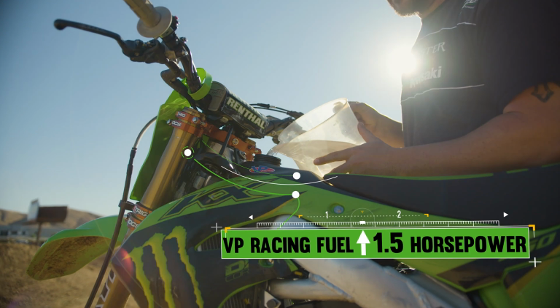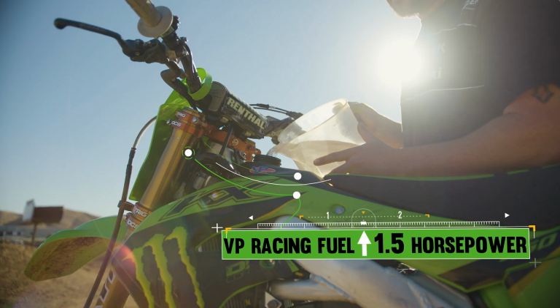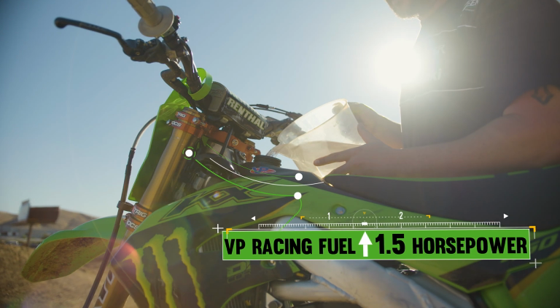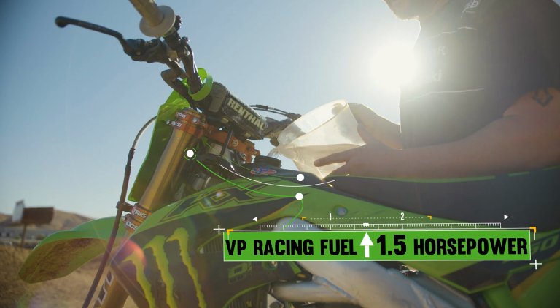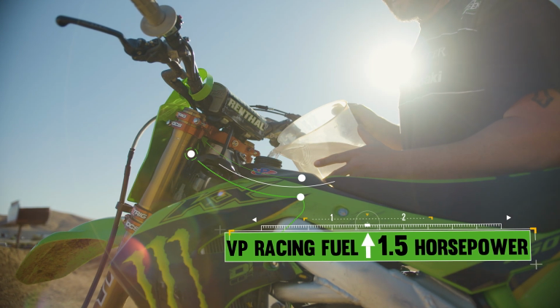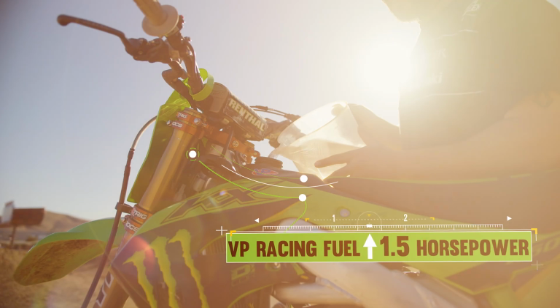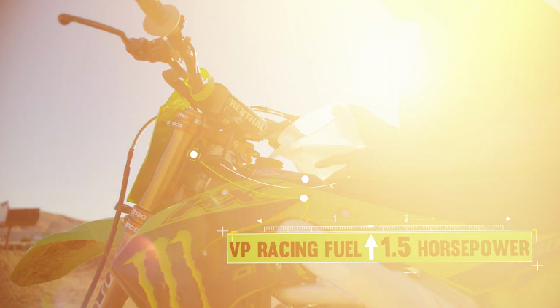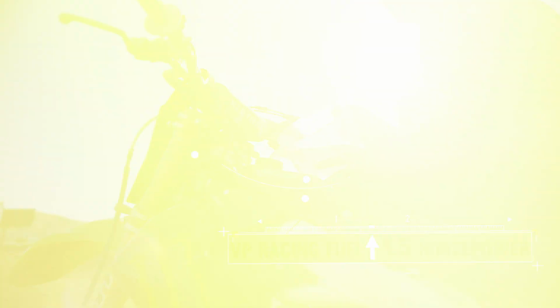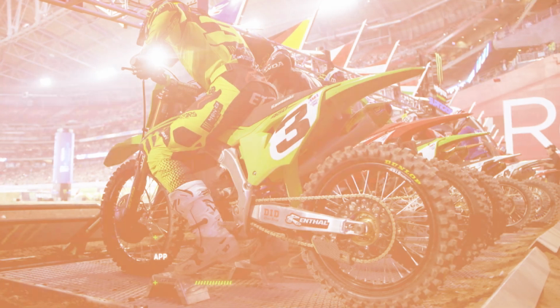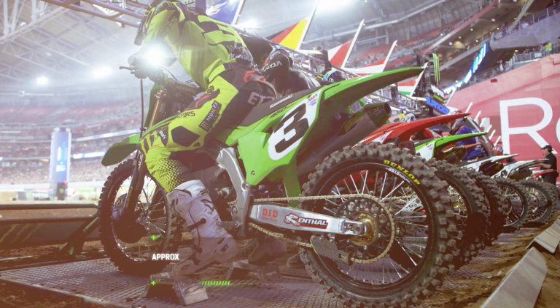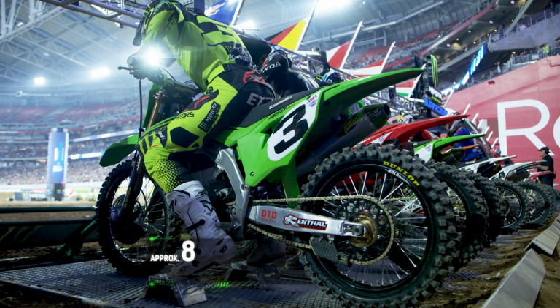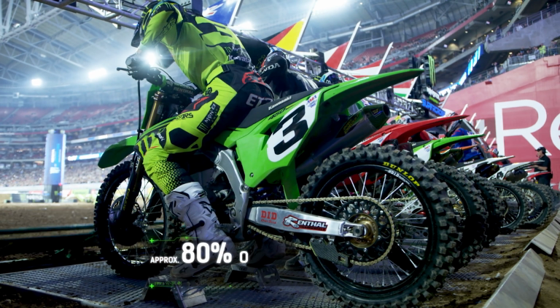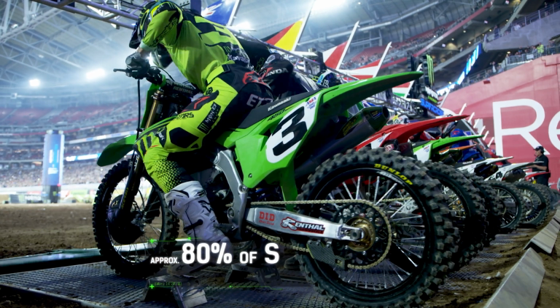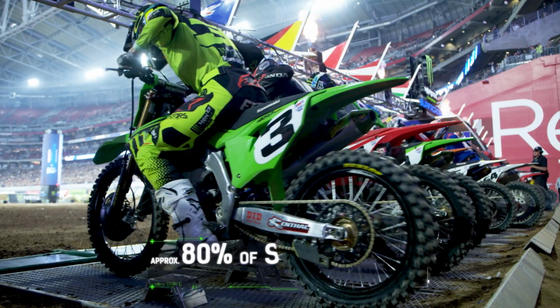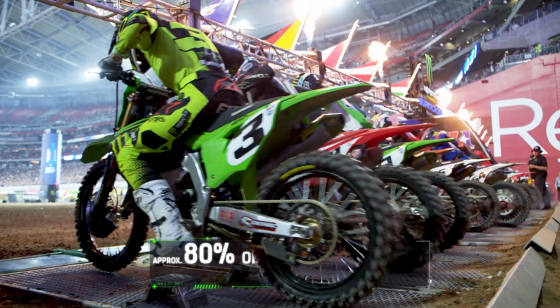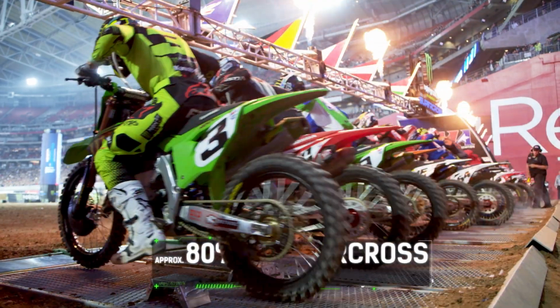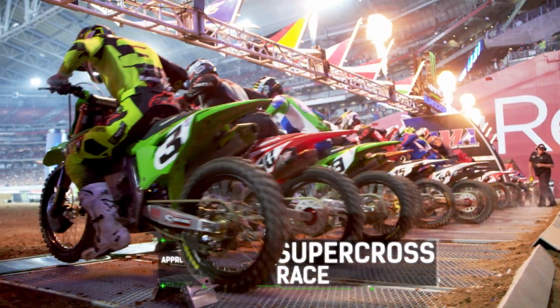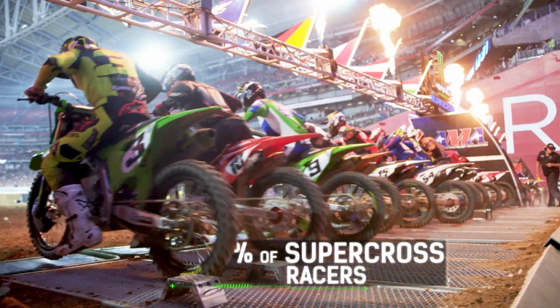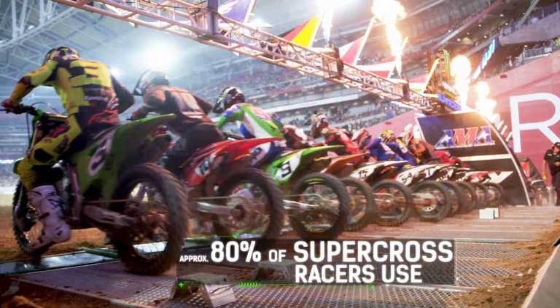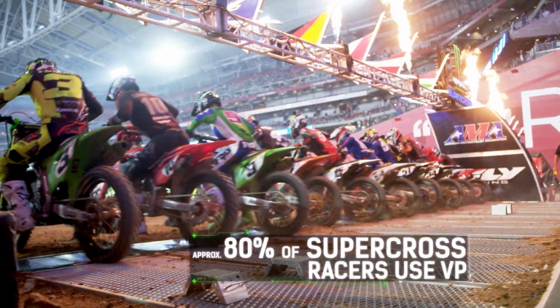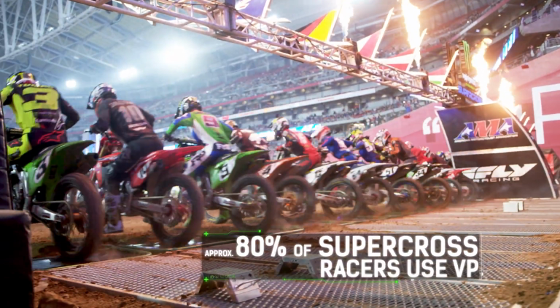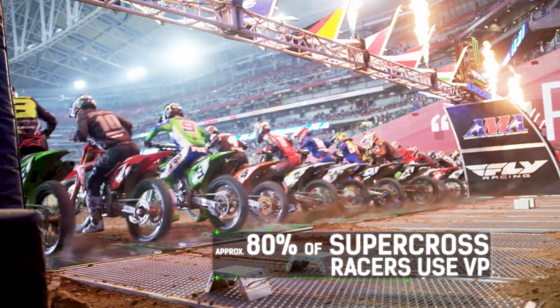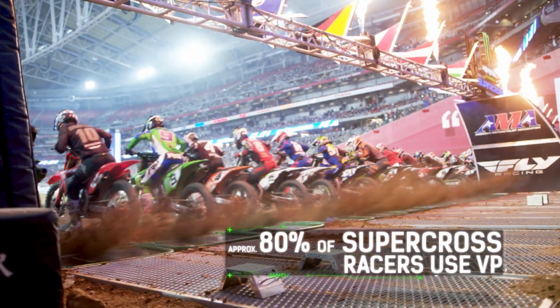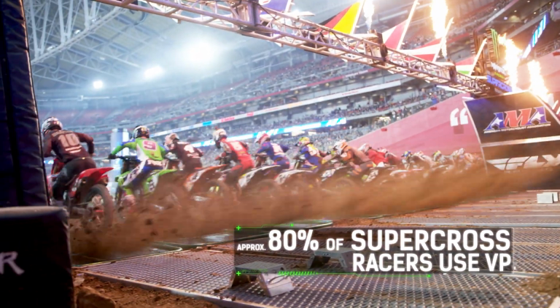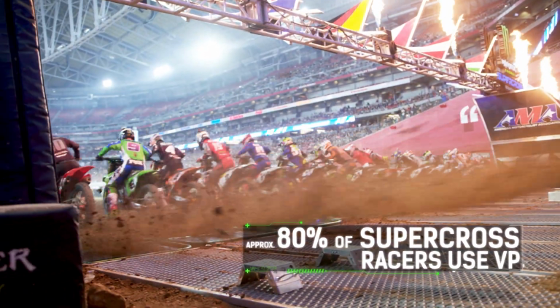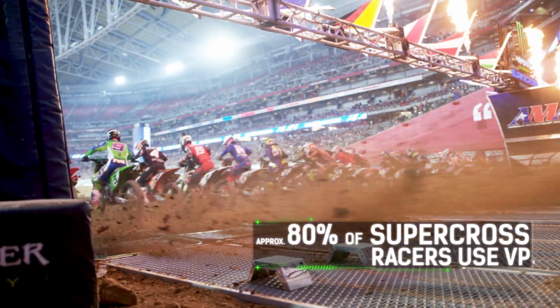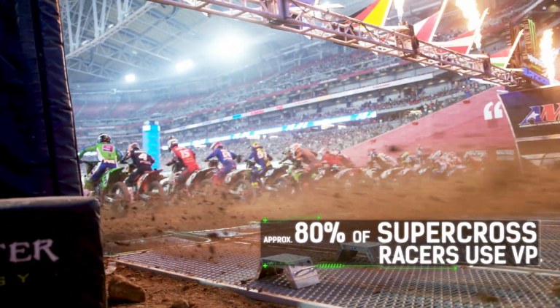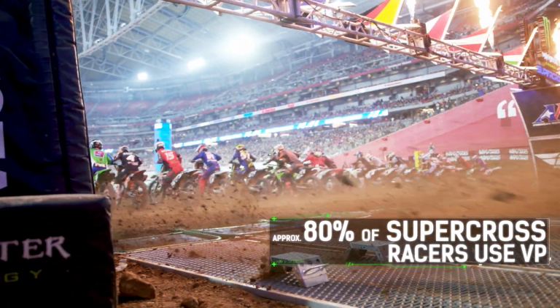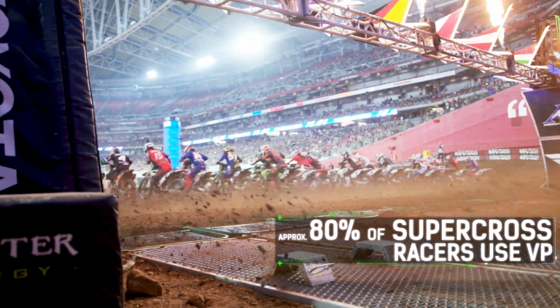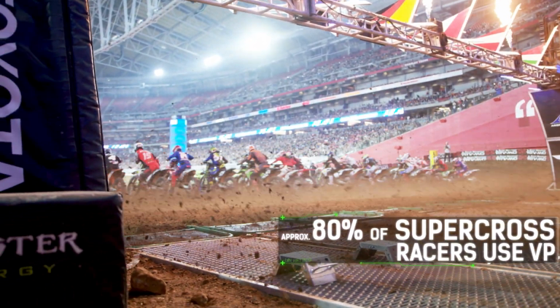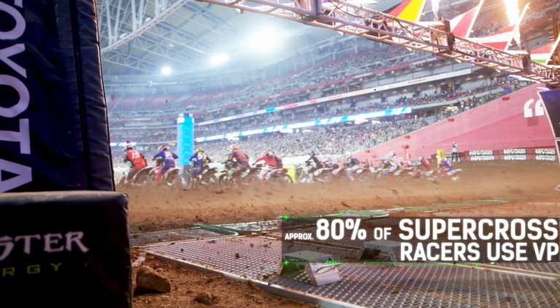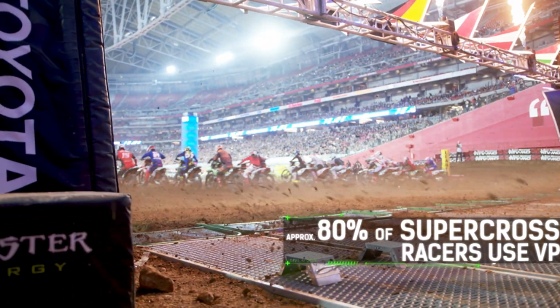80% of the Supercross riders are using VP Fuels. VP offers 80 different blends of performance race fuel.